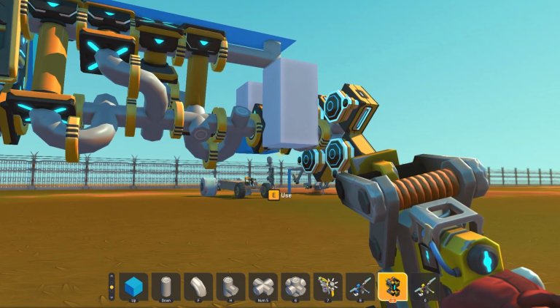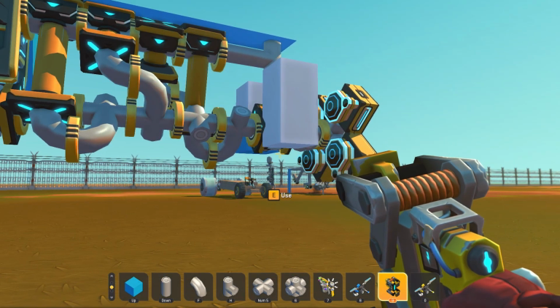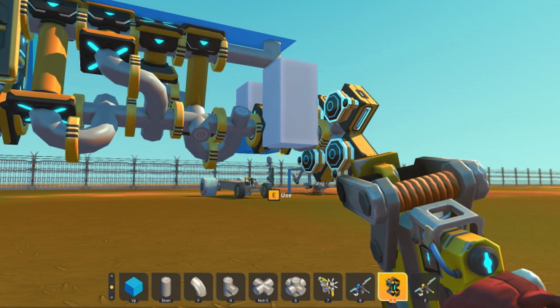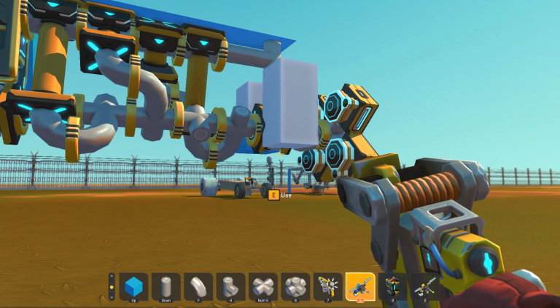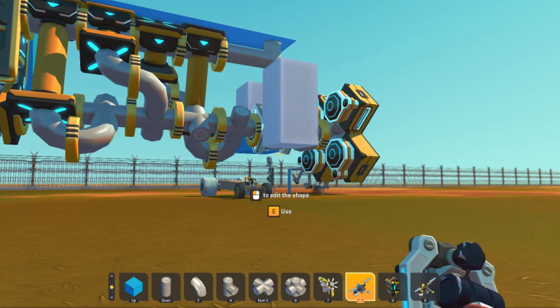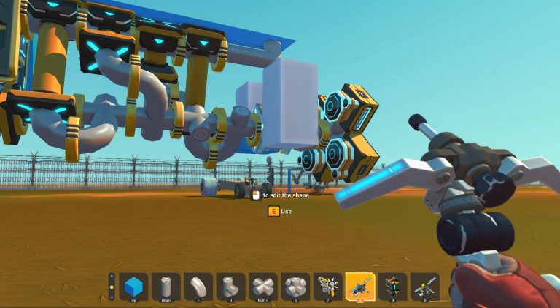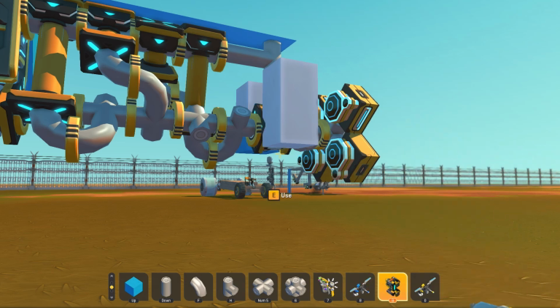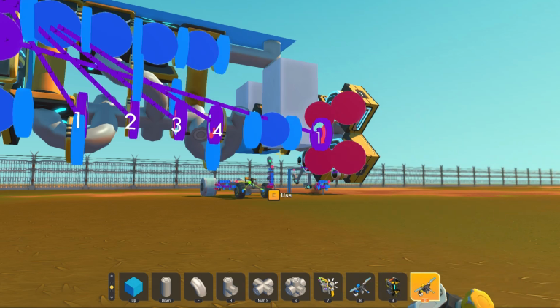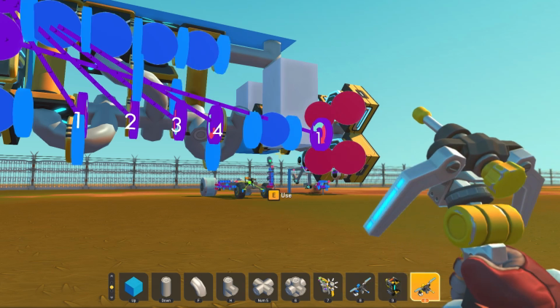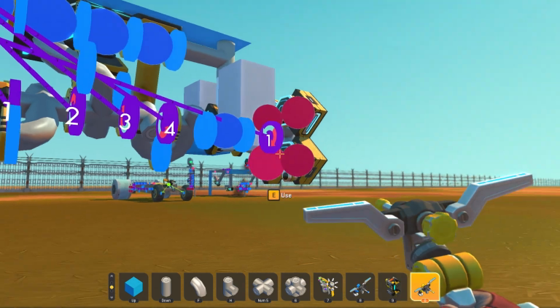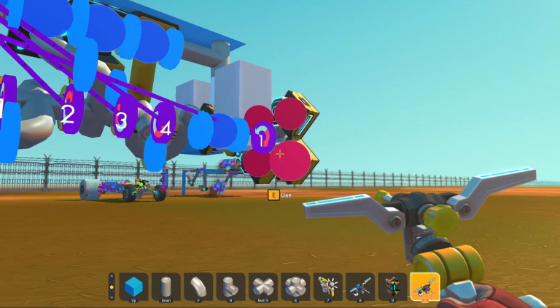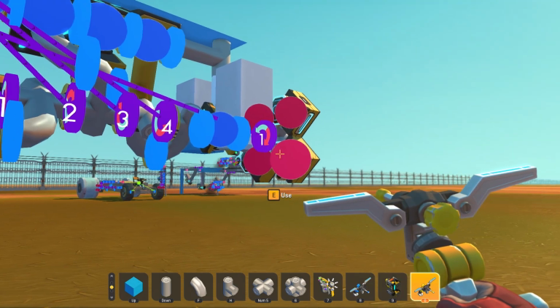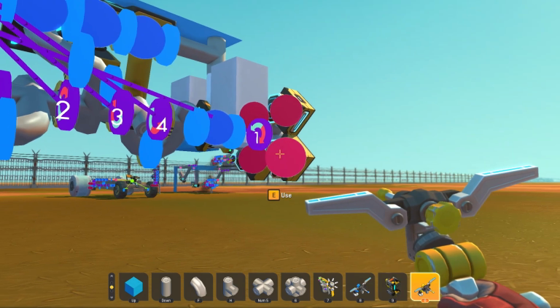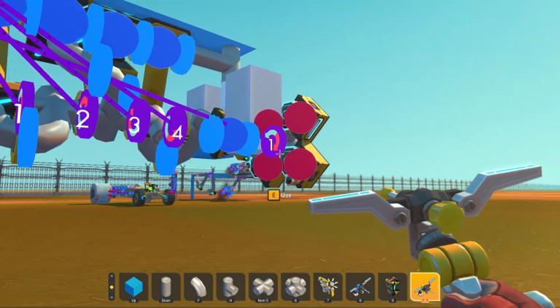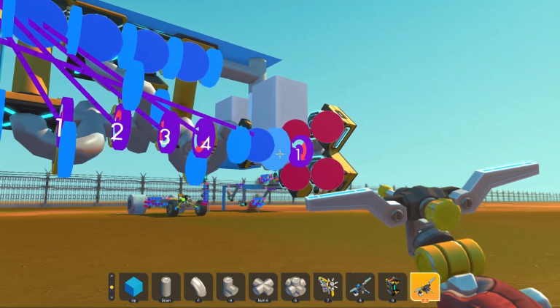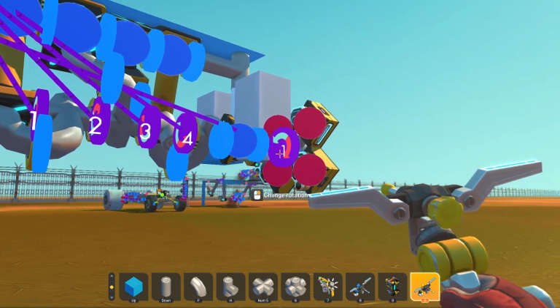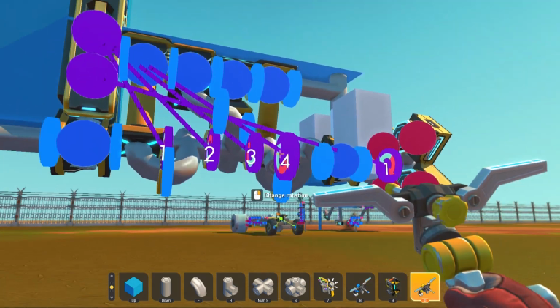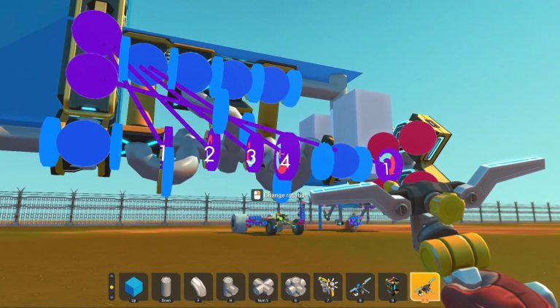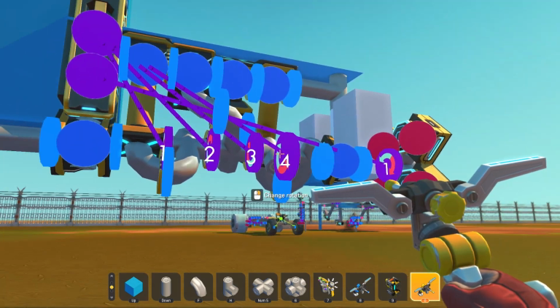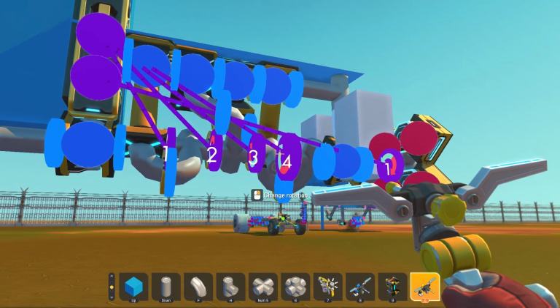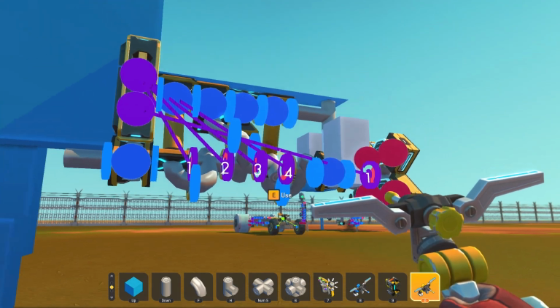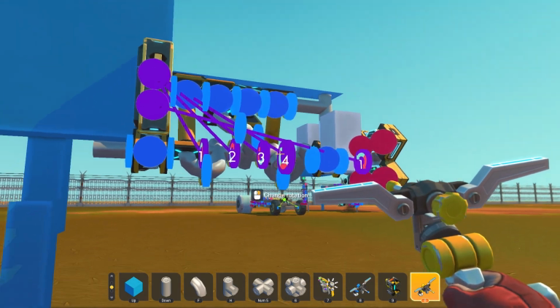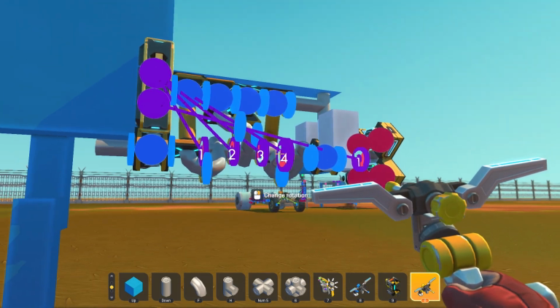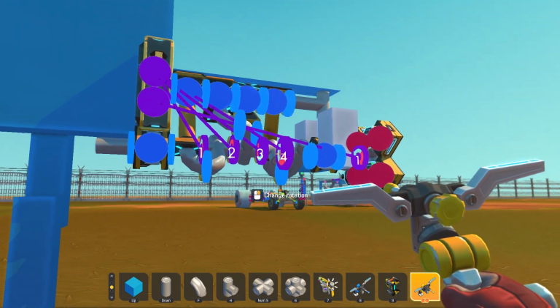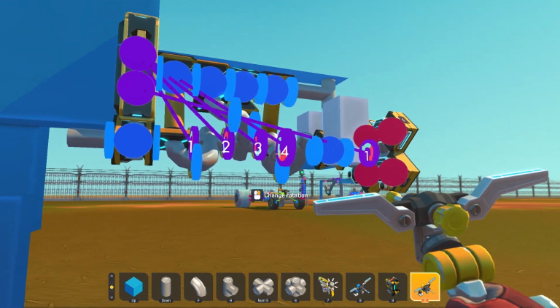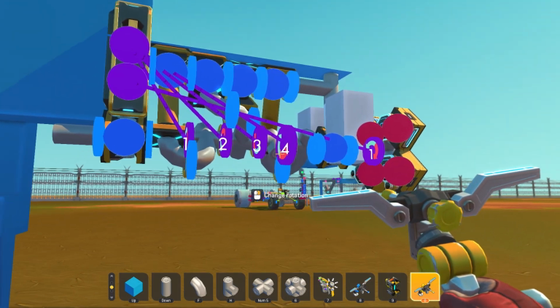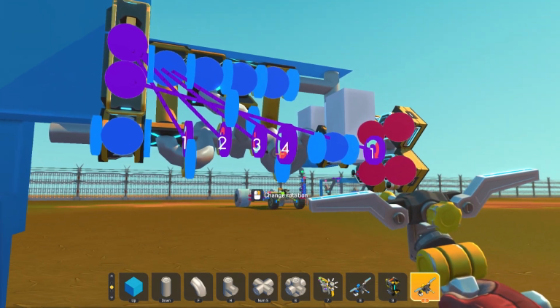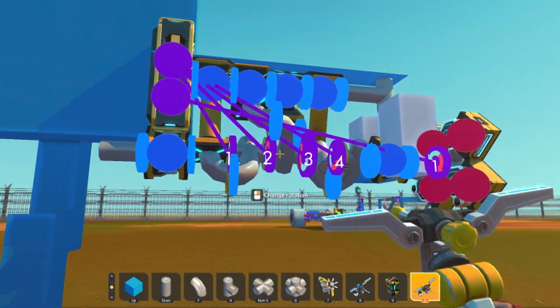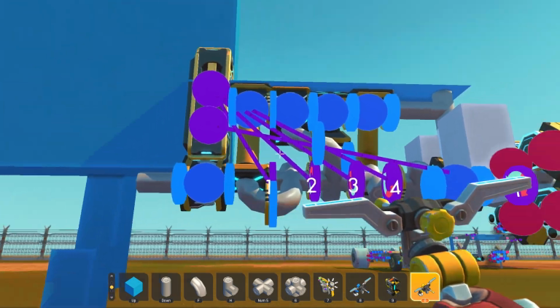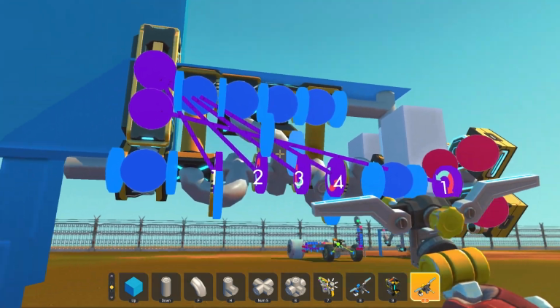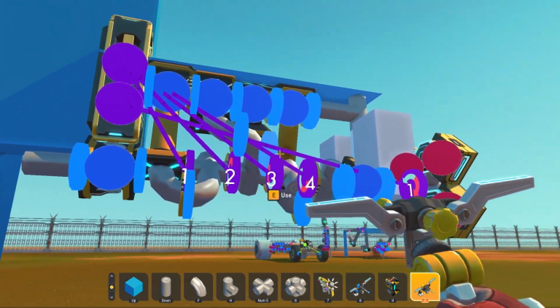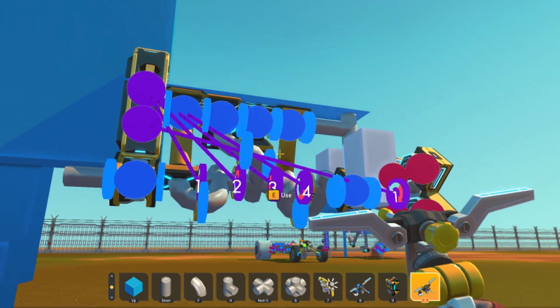Now you're going to want to connect these sensors to these pistons.